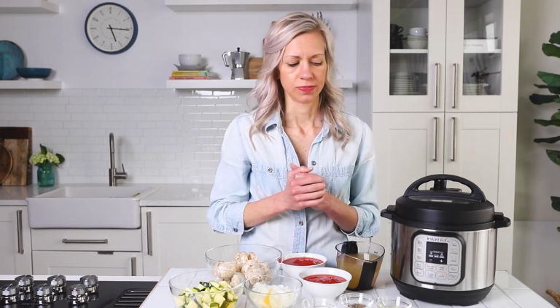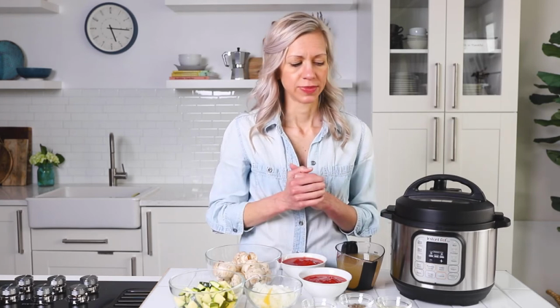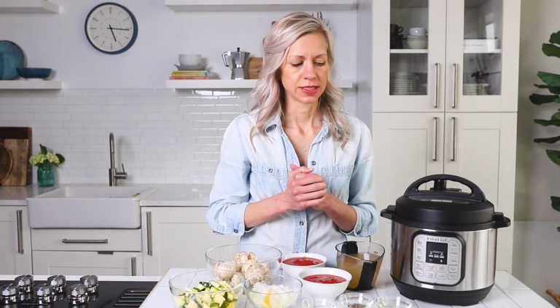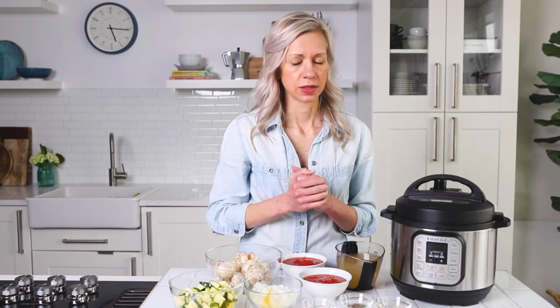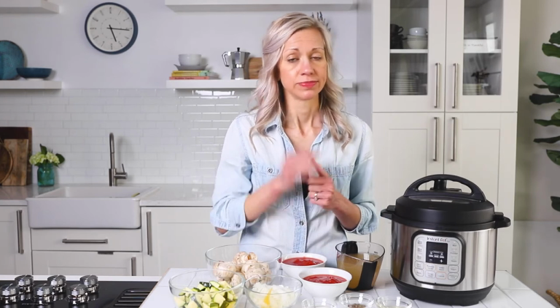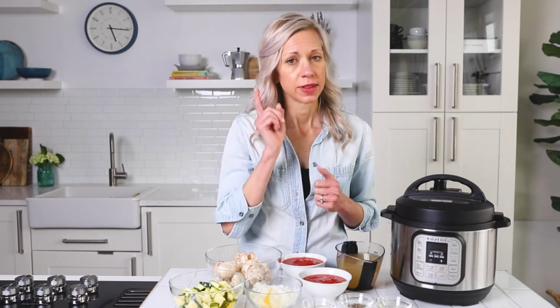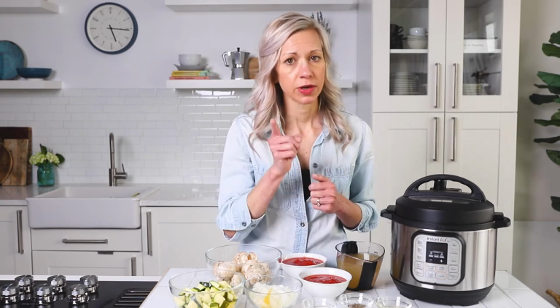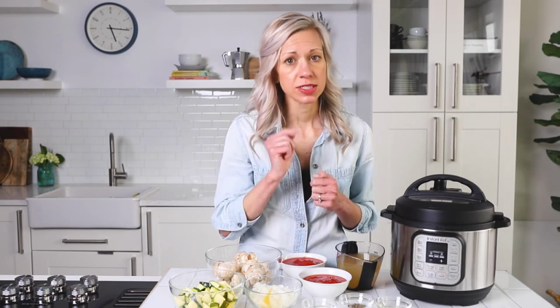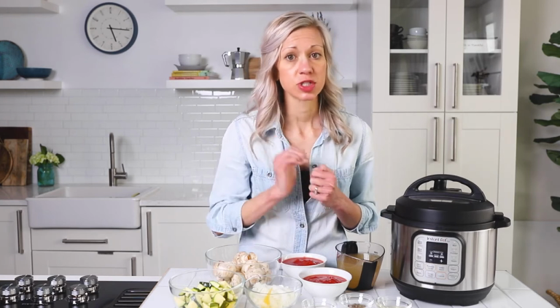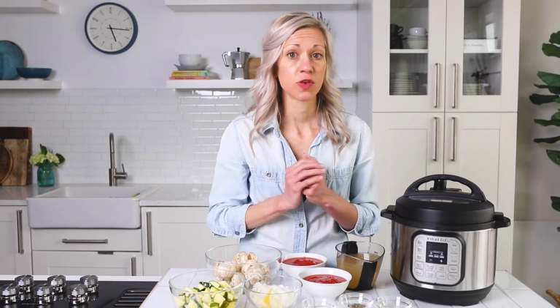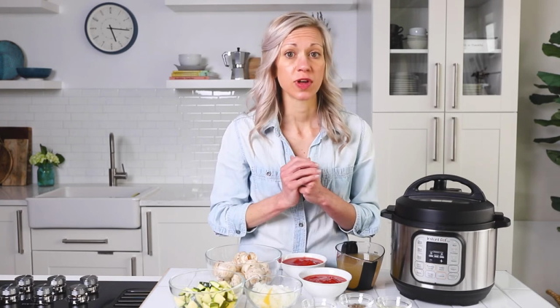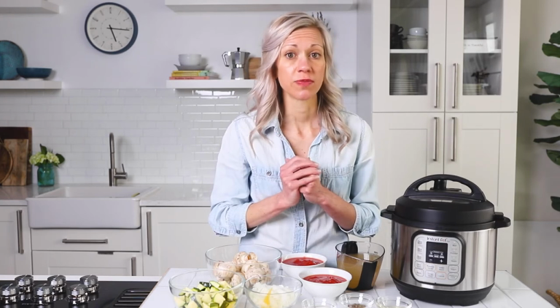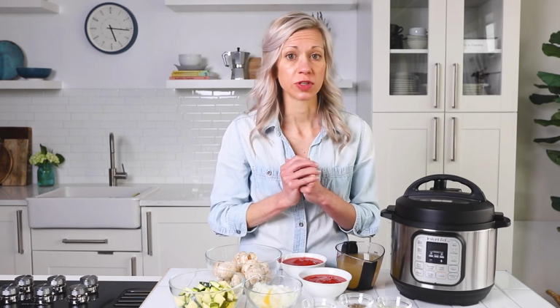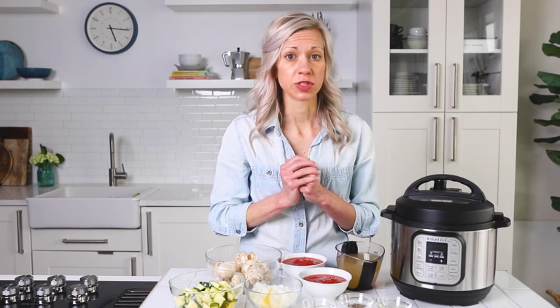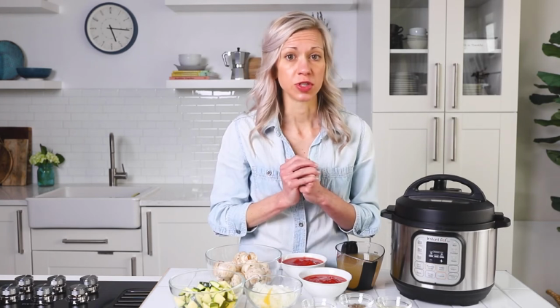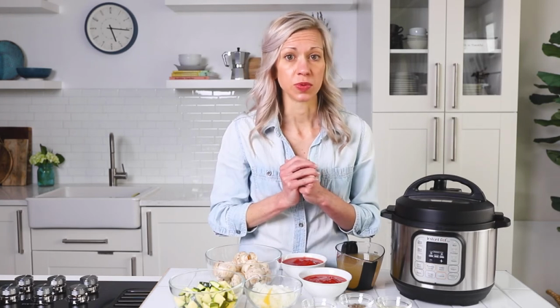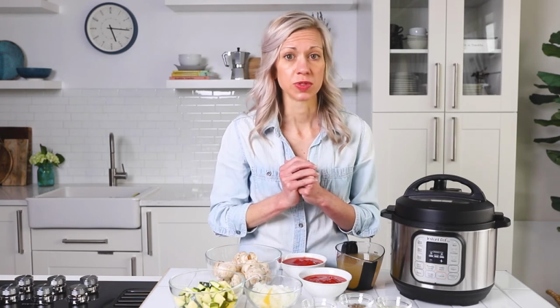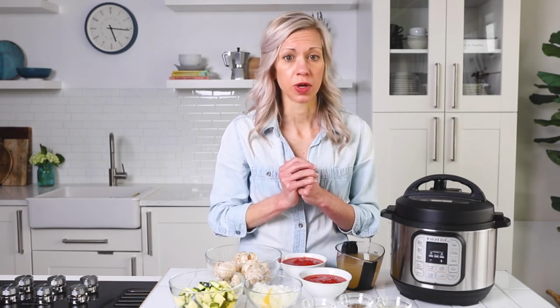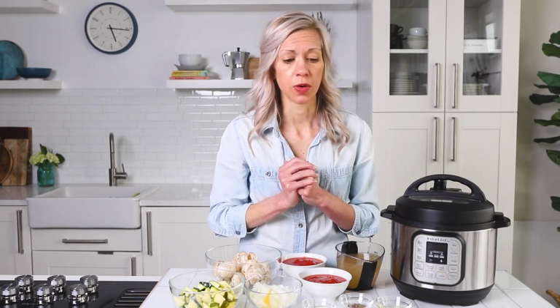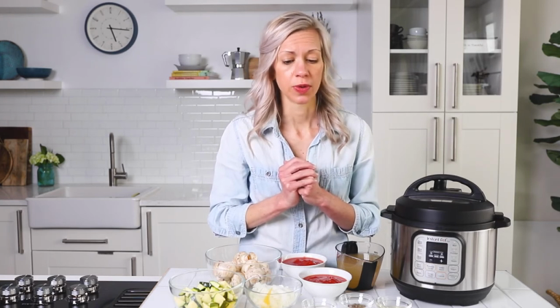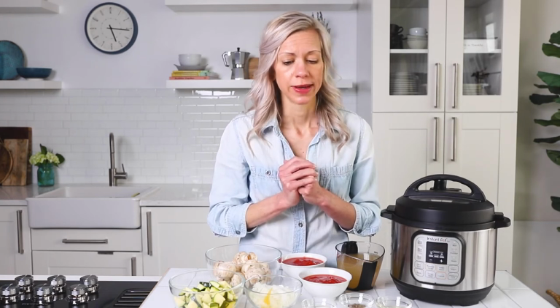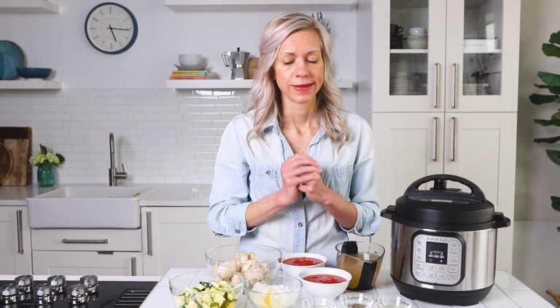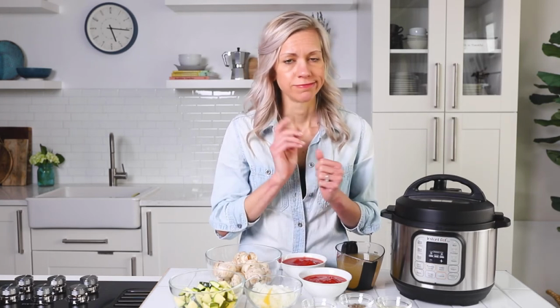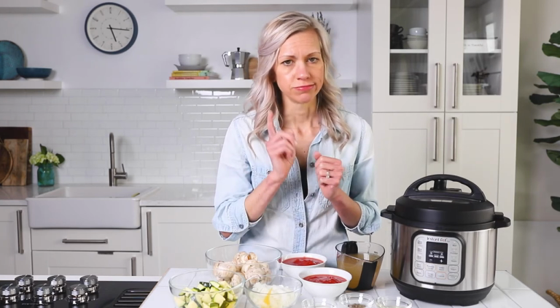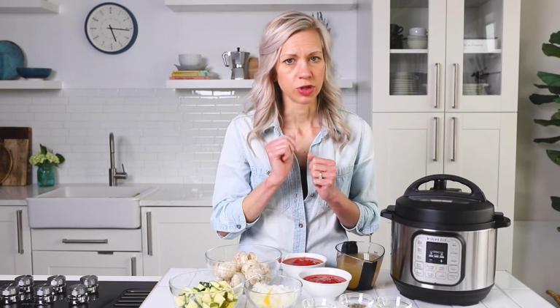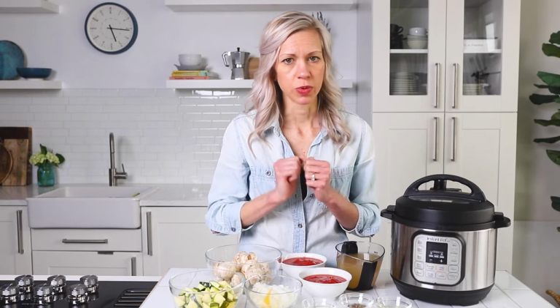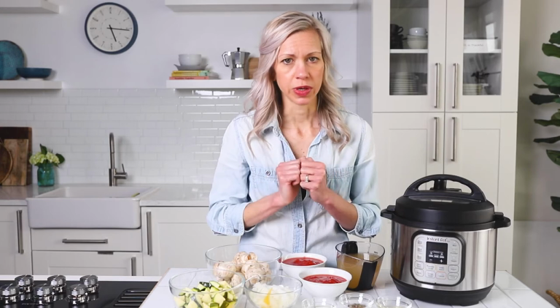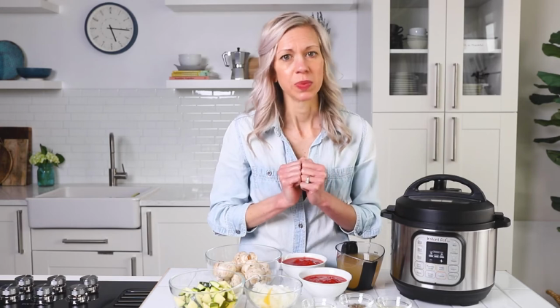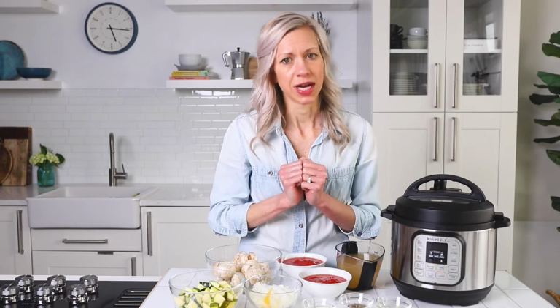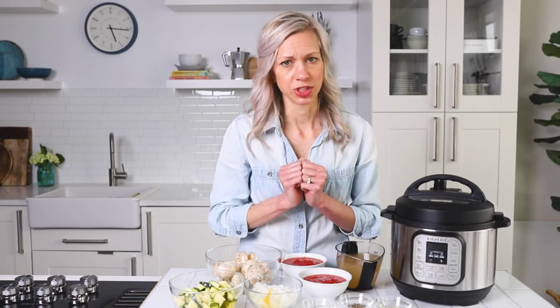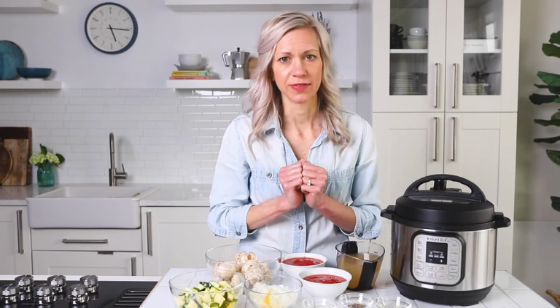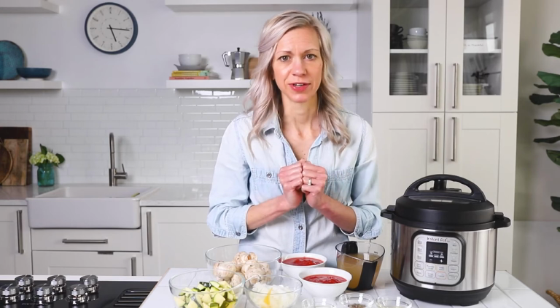That's it! There is a stovetop version too, so don't worry — we've got you covered.